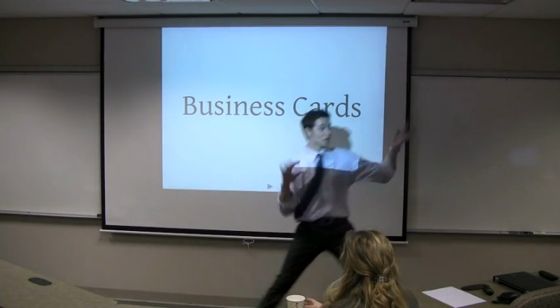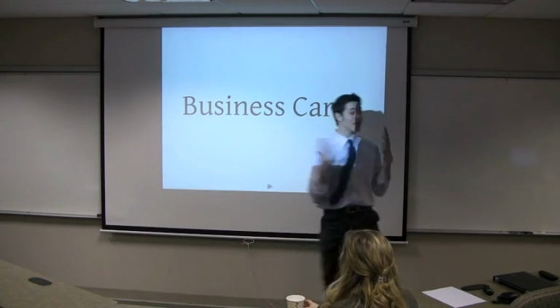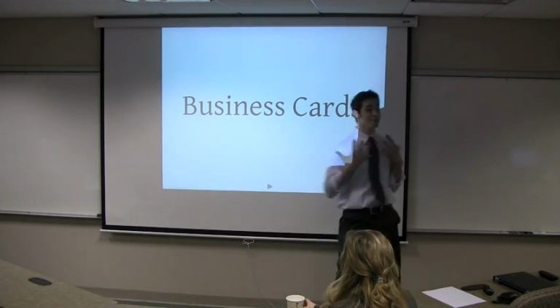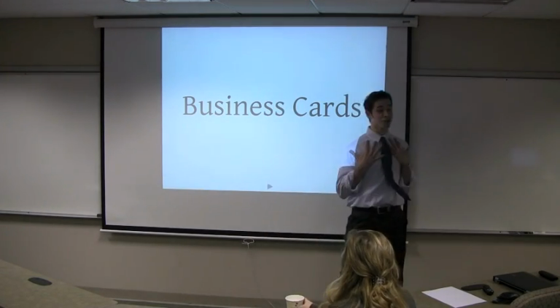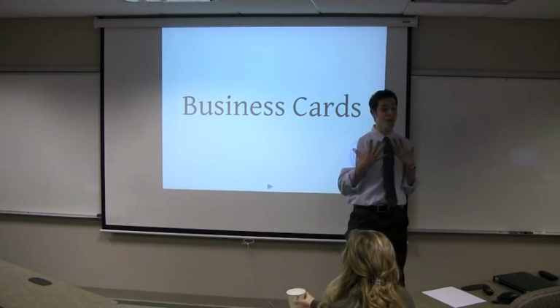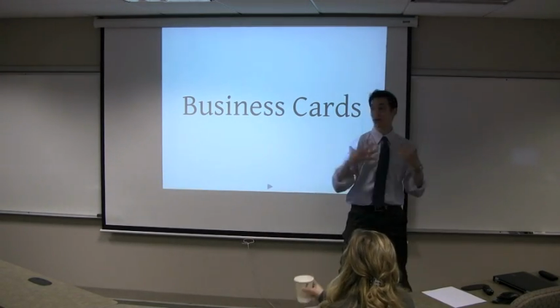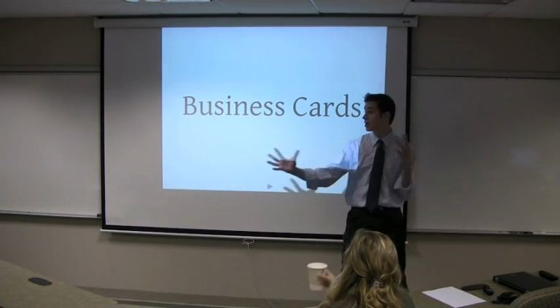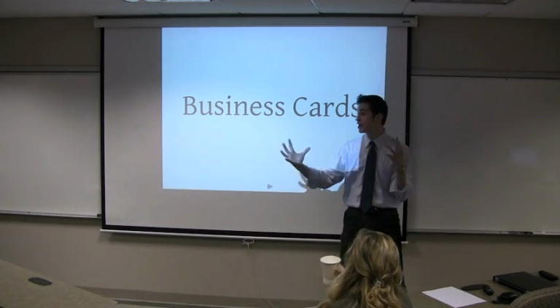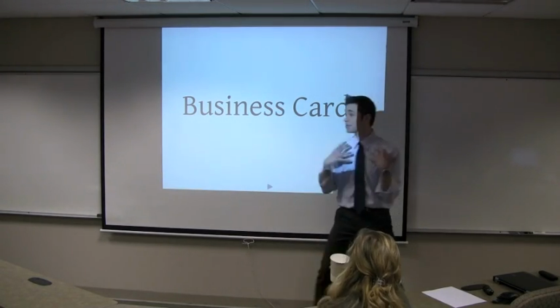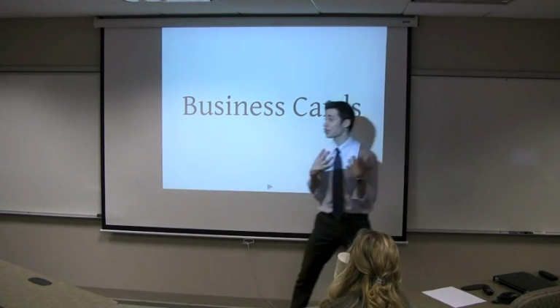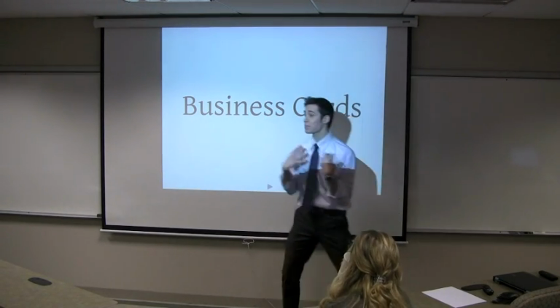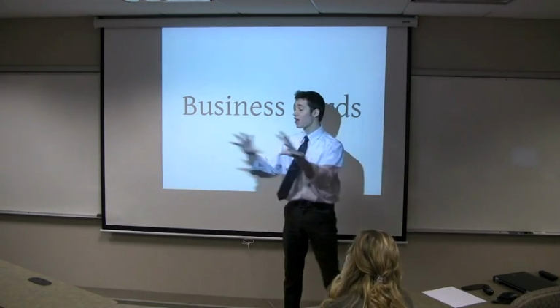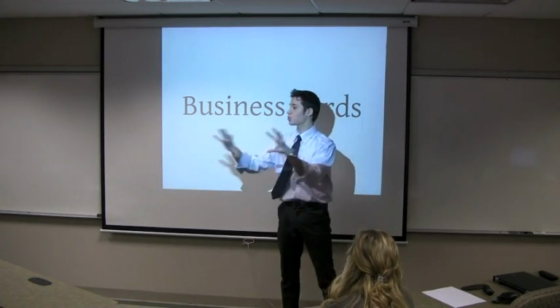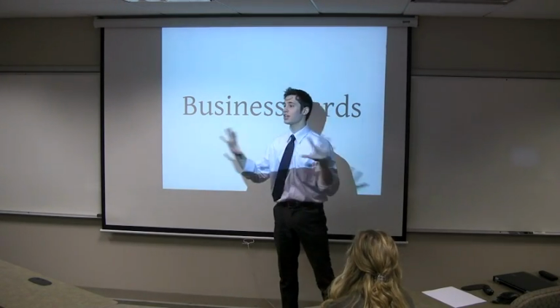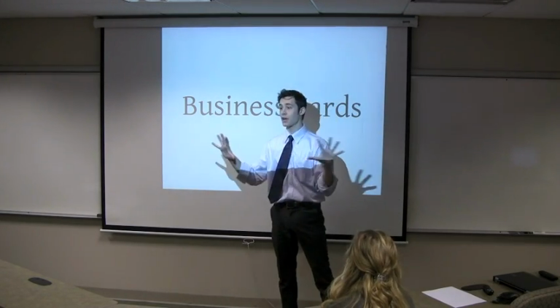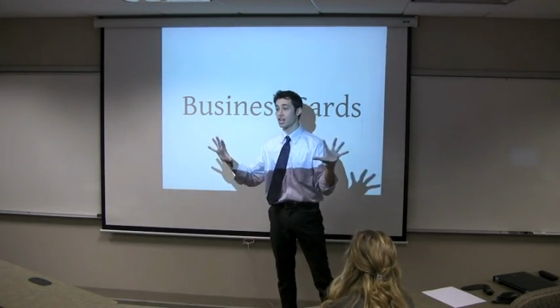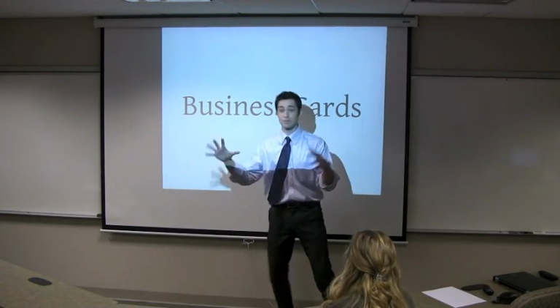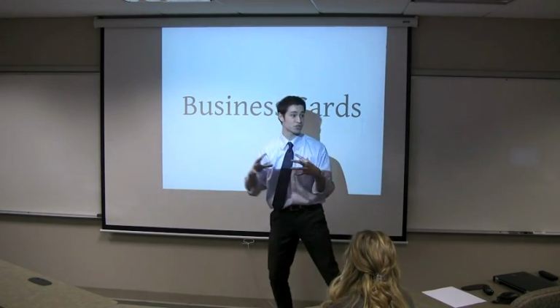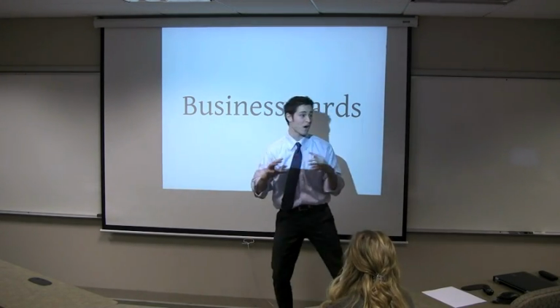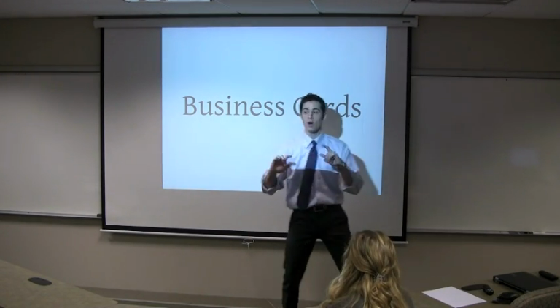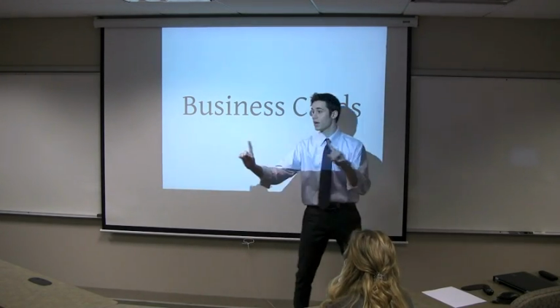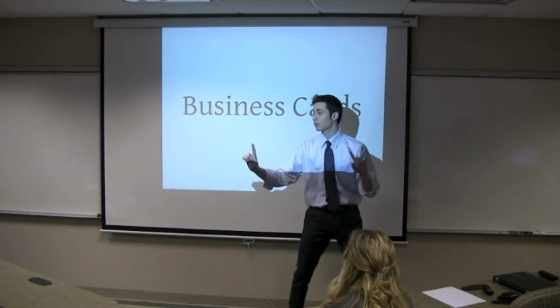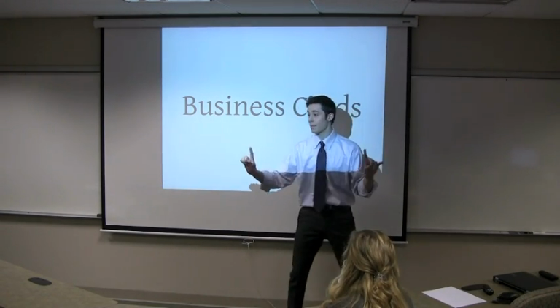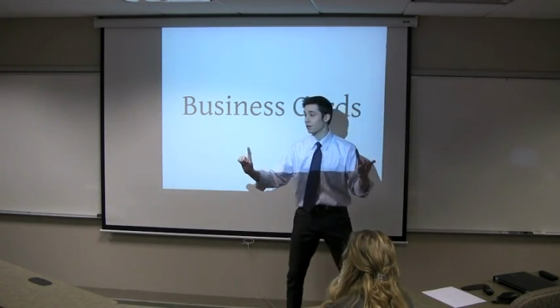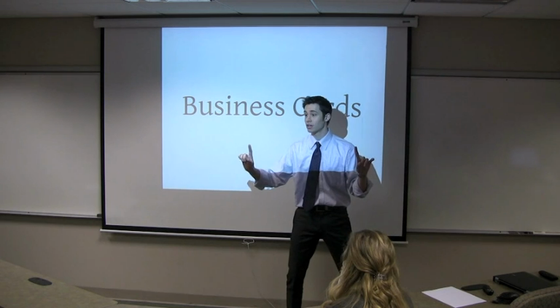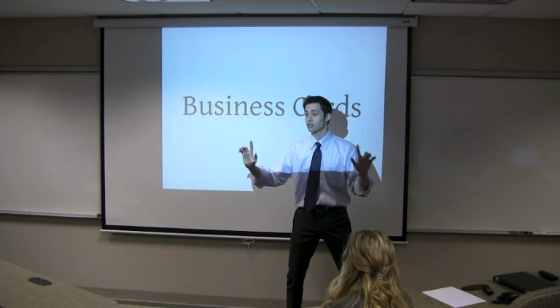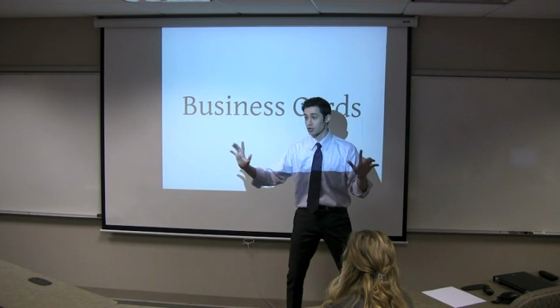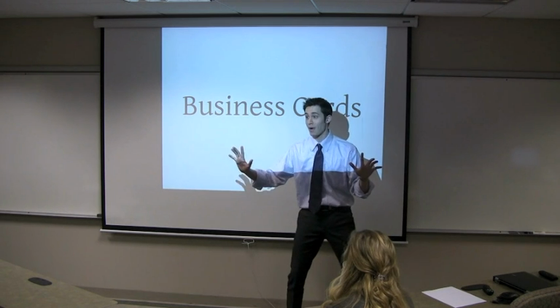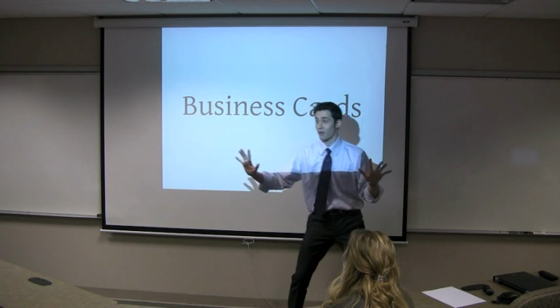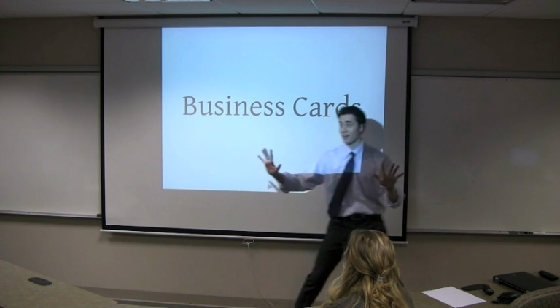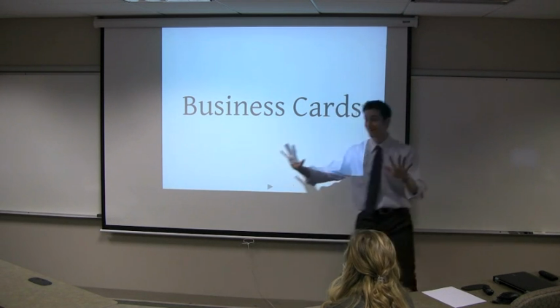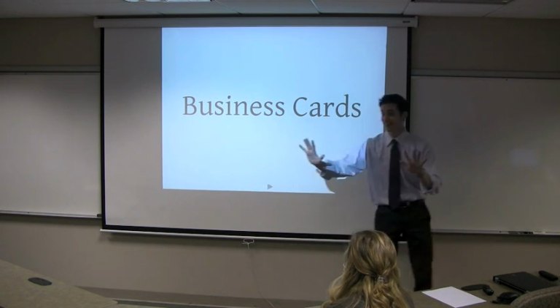Hey everybody, look at me! I'm Joe Chabot. My name is Joe Chabot. I just want to let you guys know I'm Joe Chabot. Wait, remember, Joe Chabot.